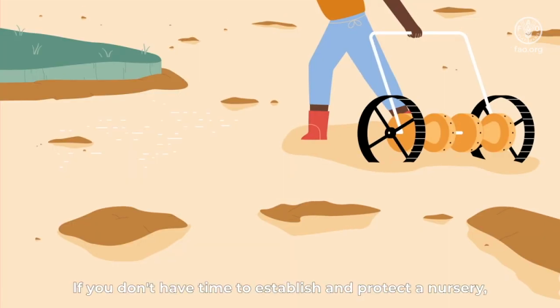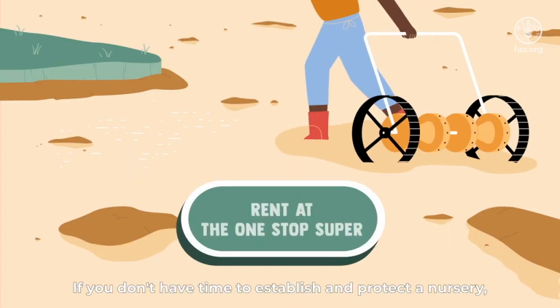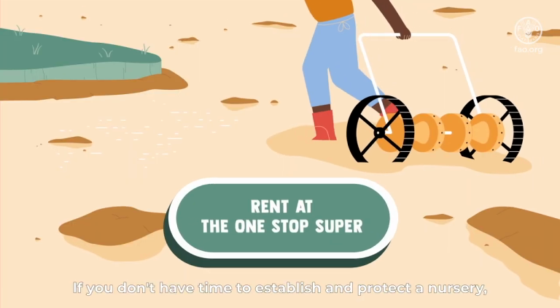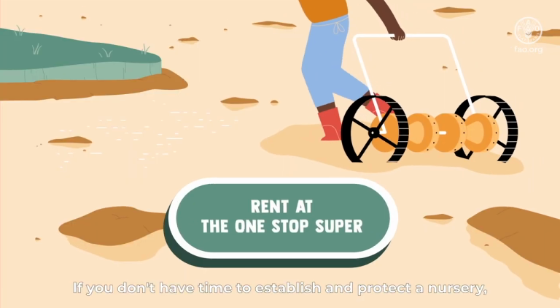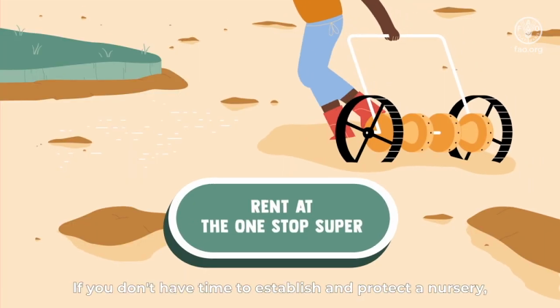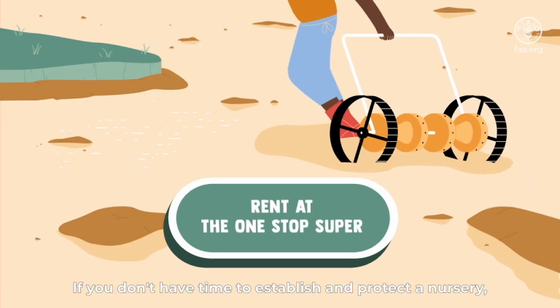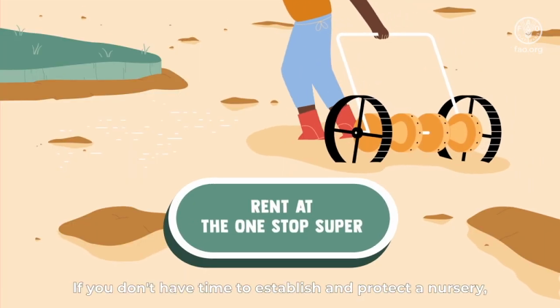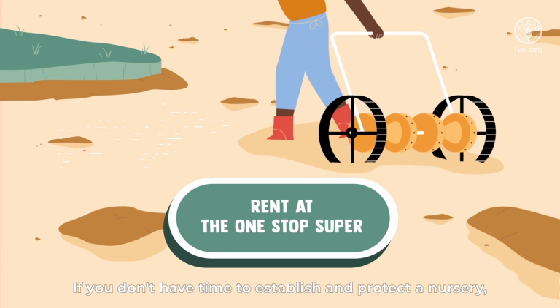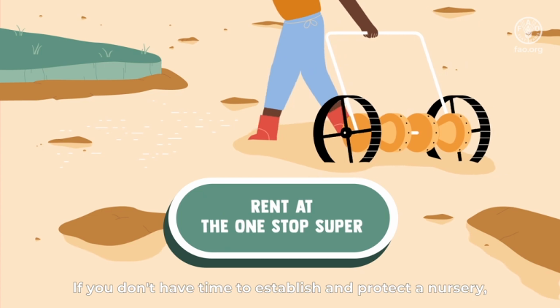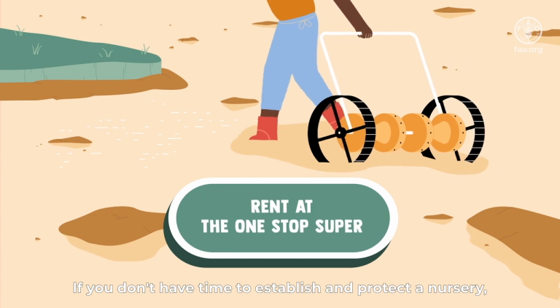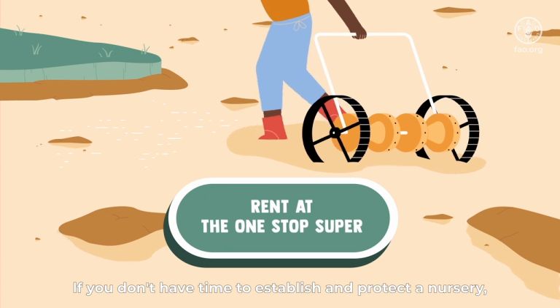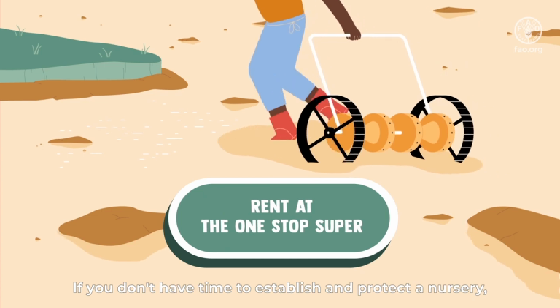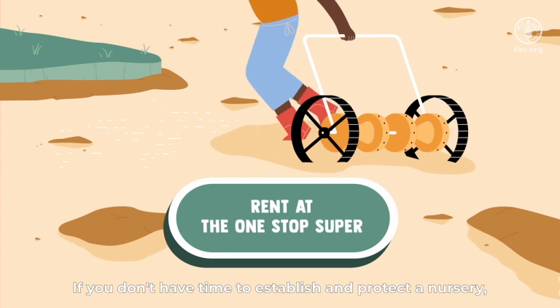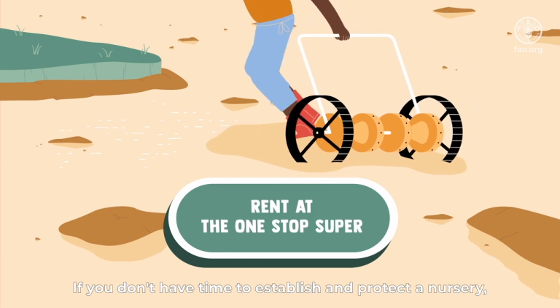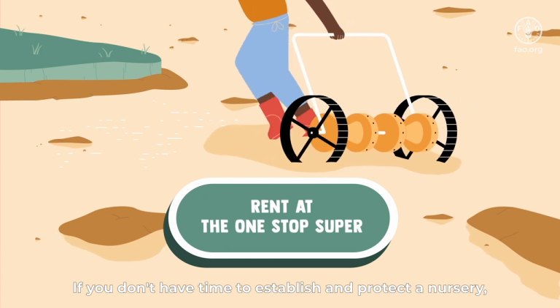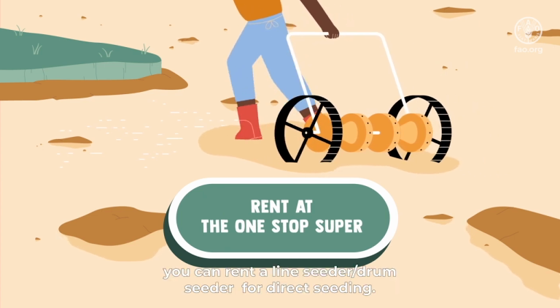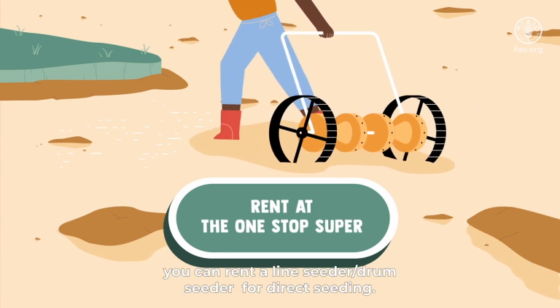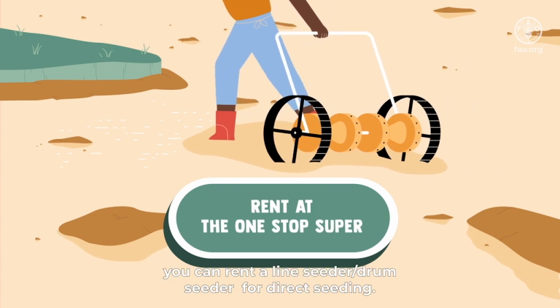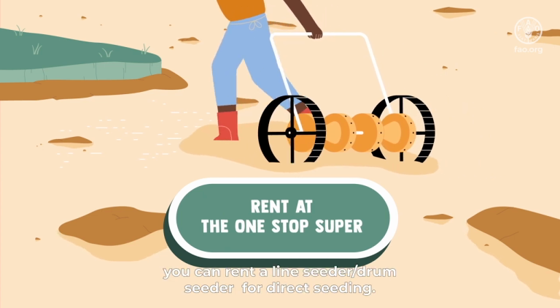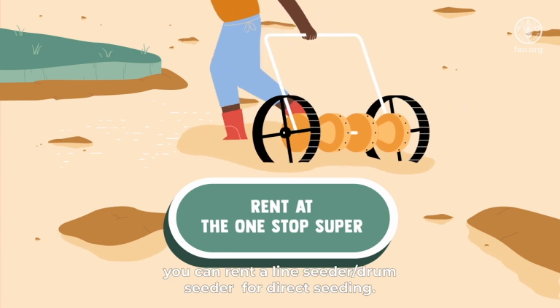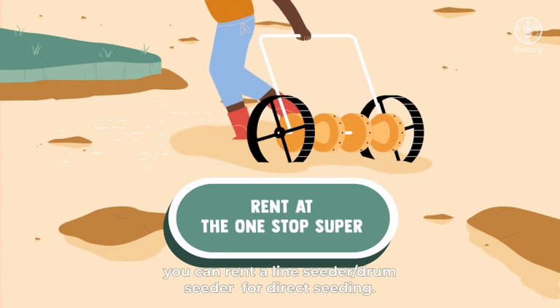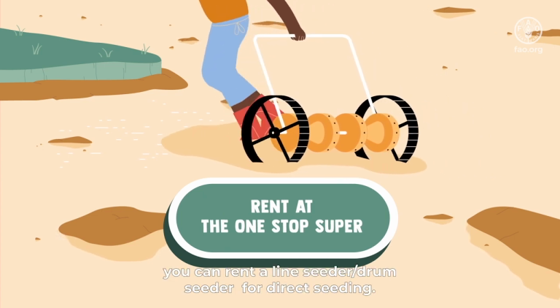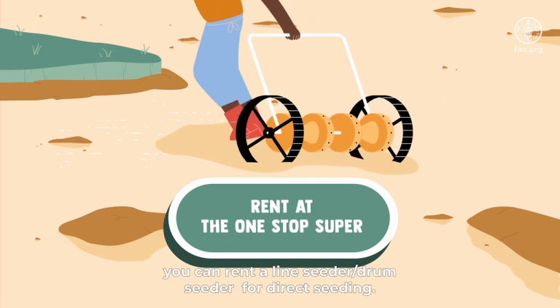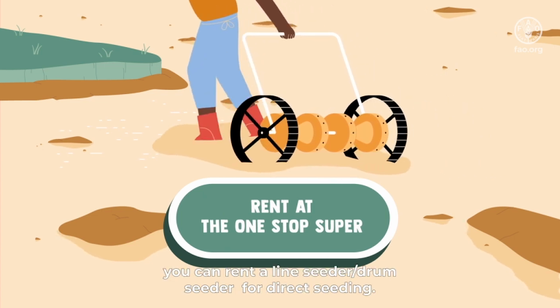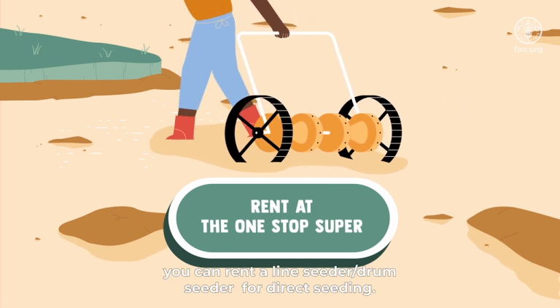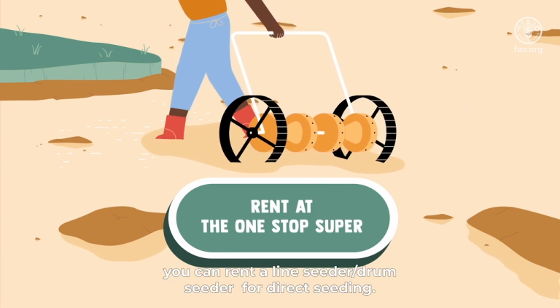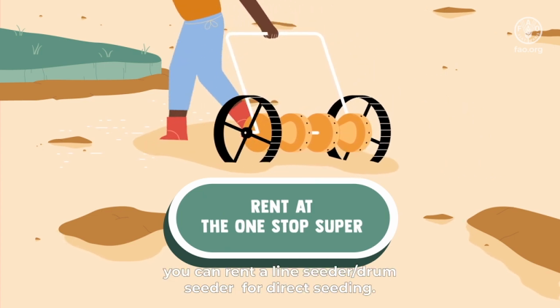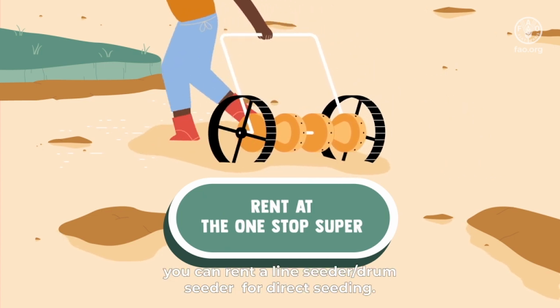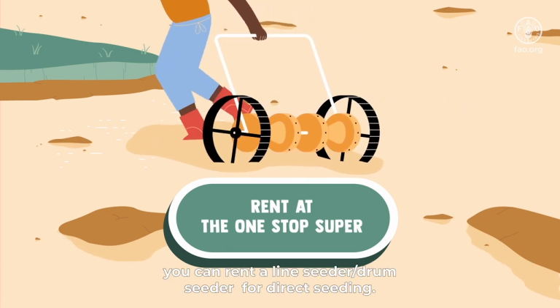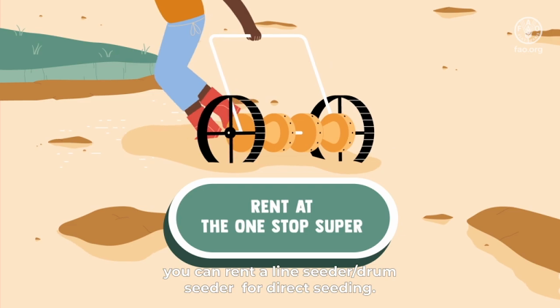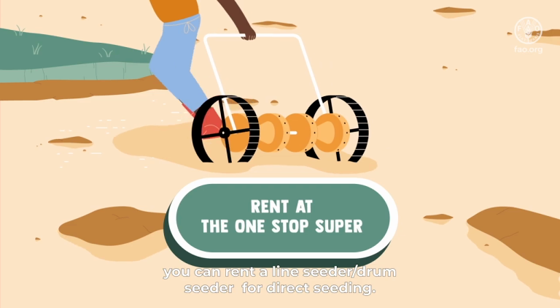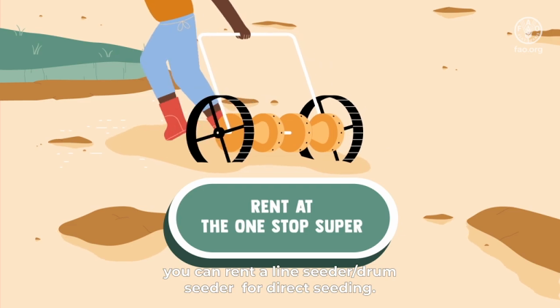If you don't have time to establish and protect a nursery, you can rent a line seeder, drum seeder, or use direct seeding.